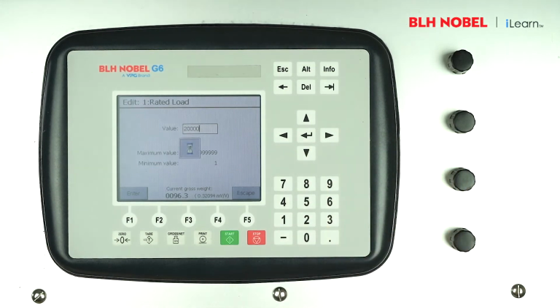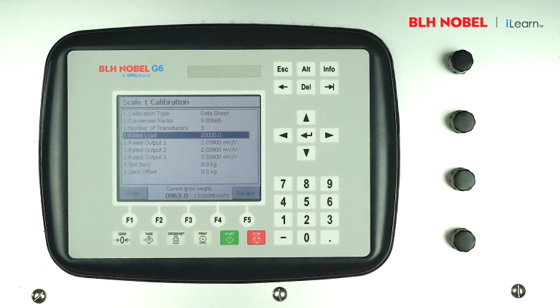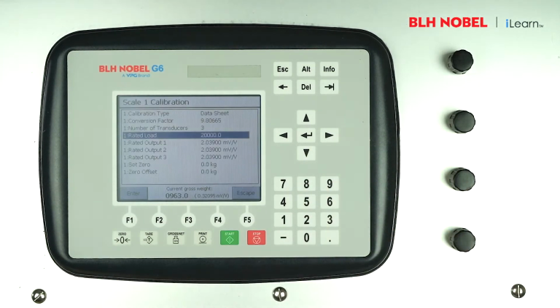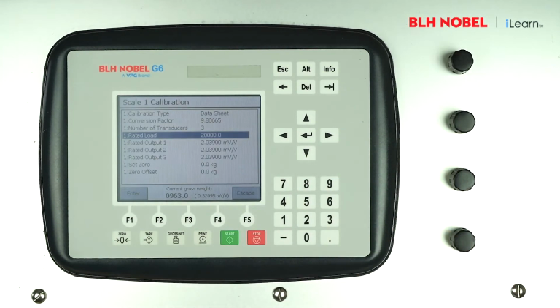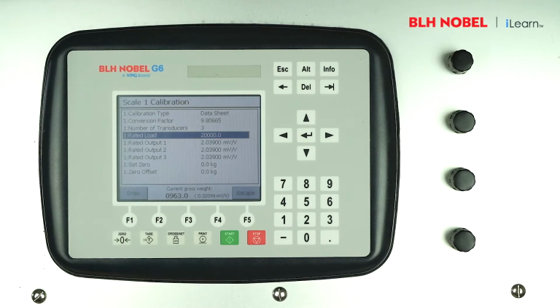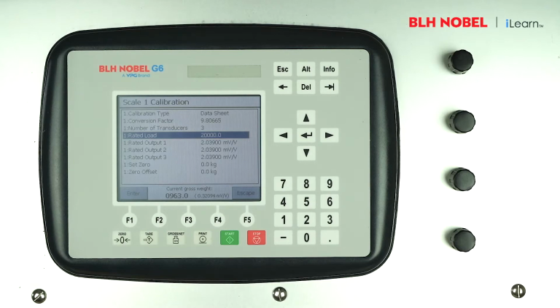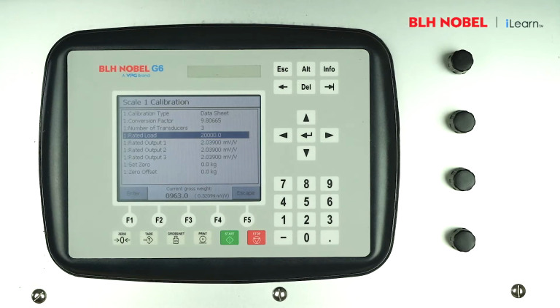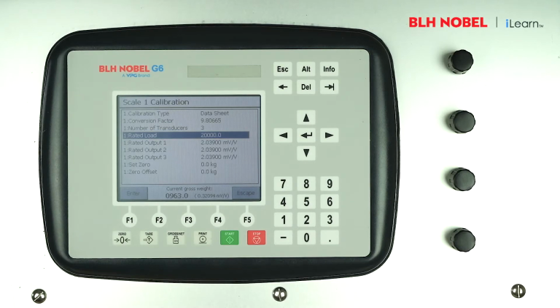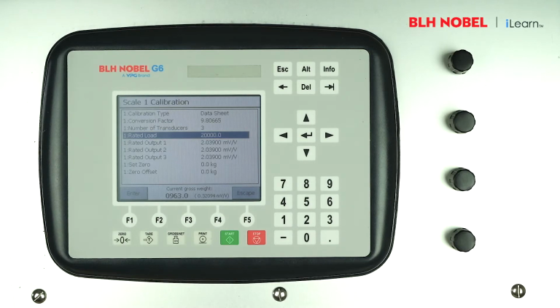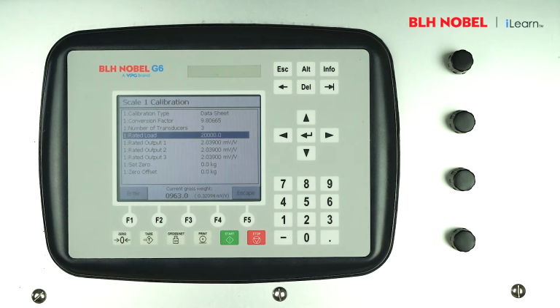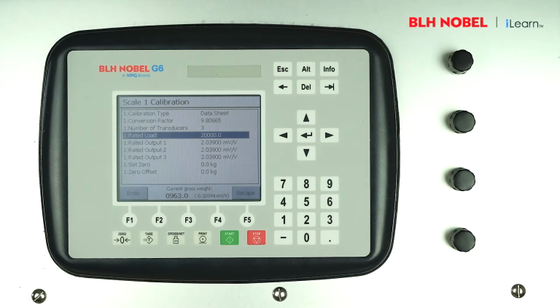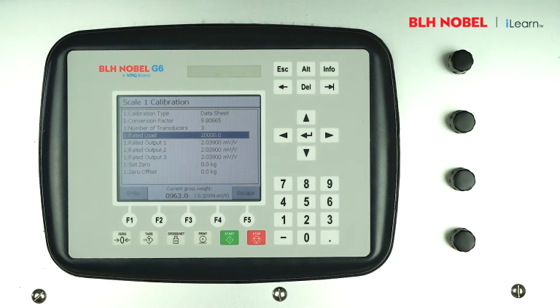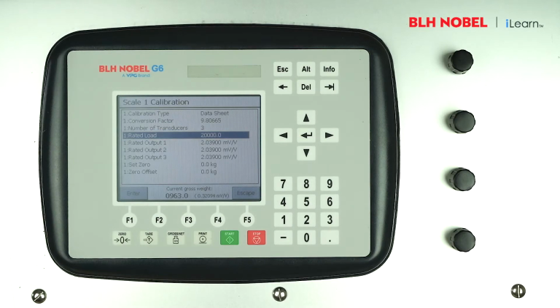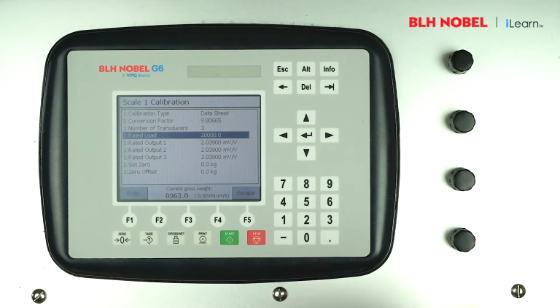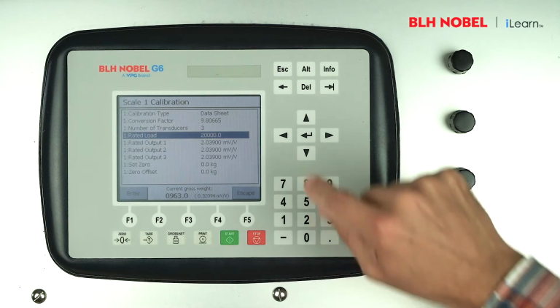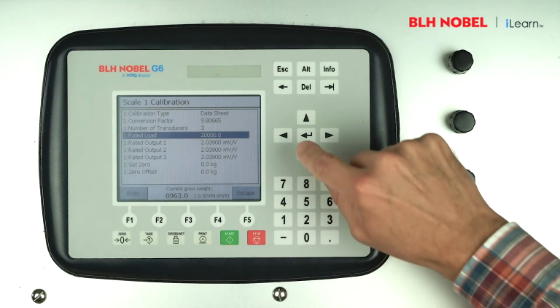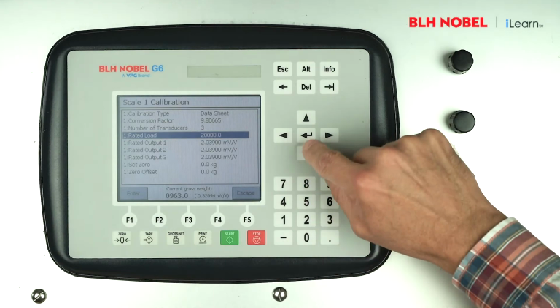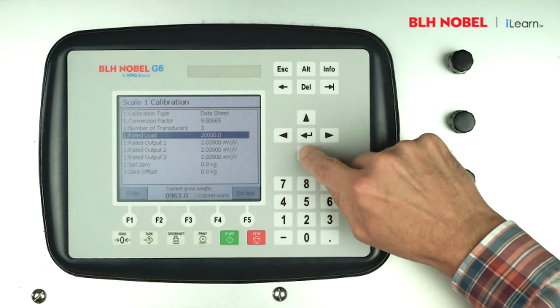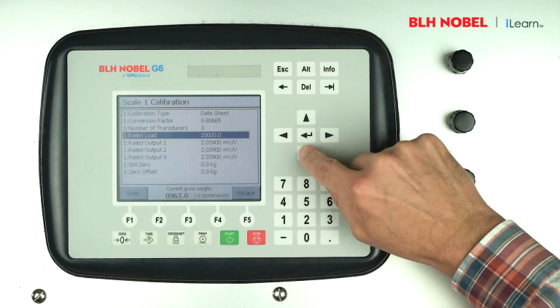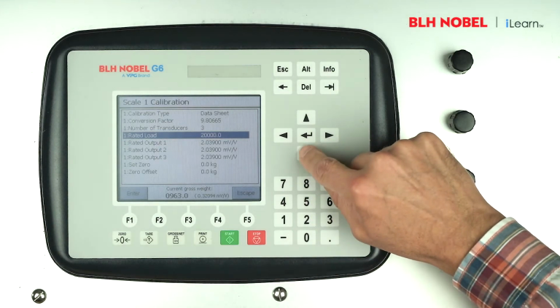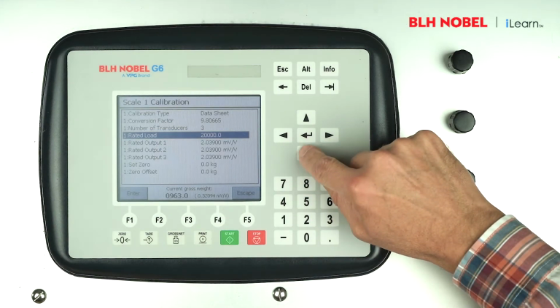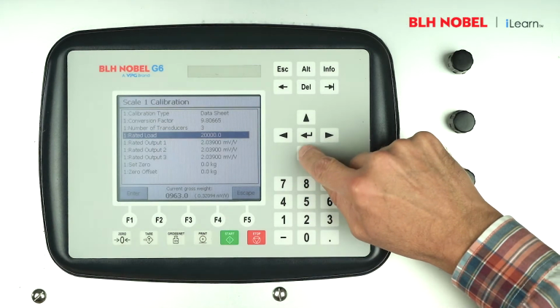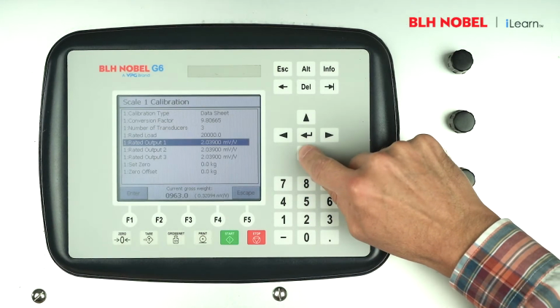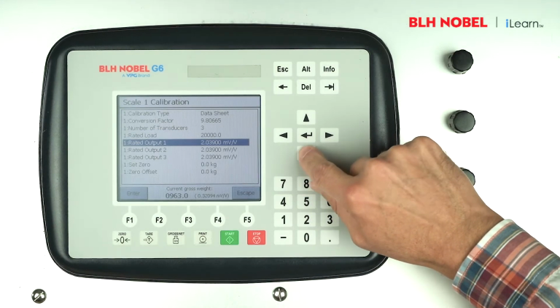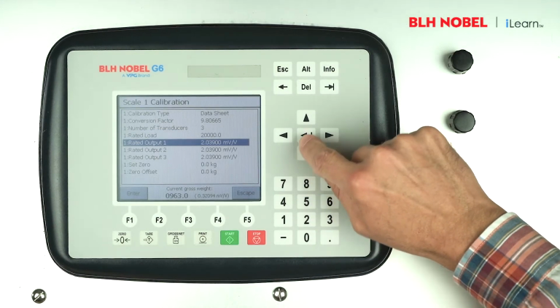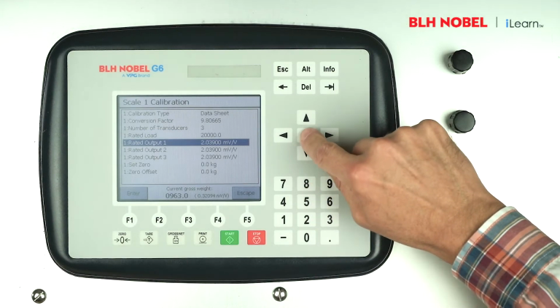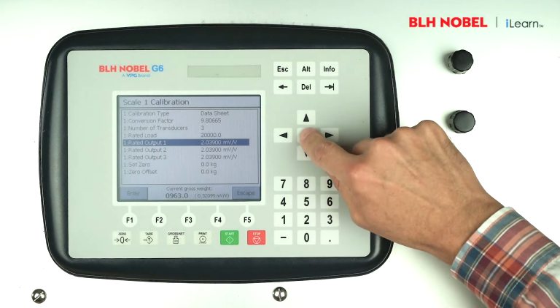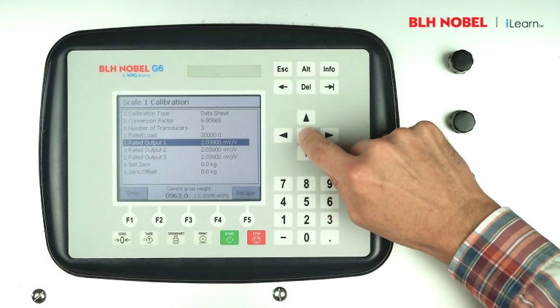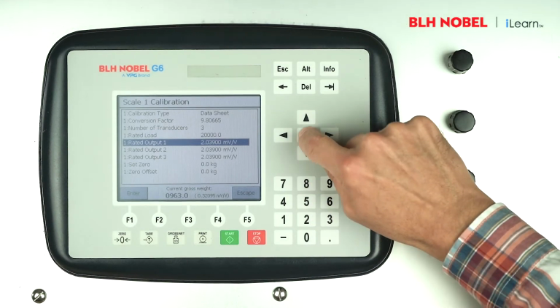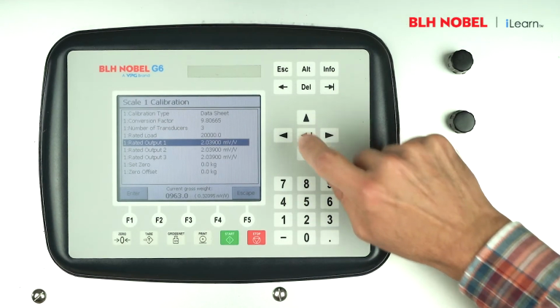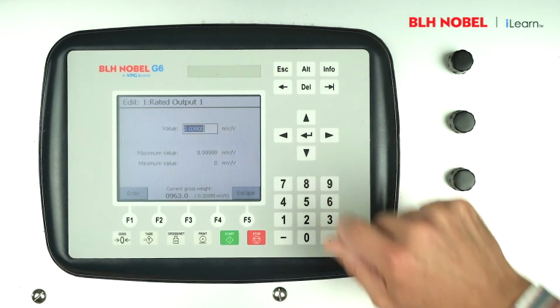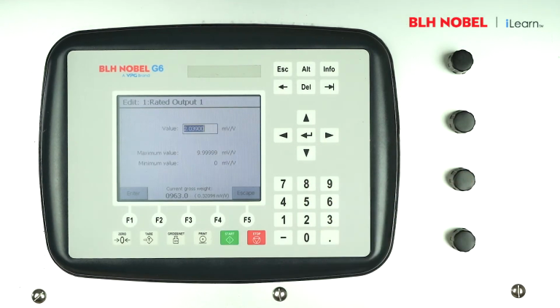Then enter the millivolt per volt output for each load cell taken from the datasheets.